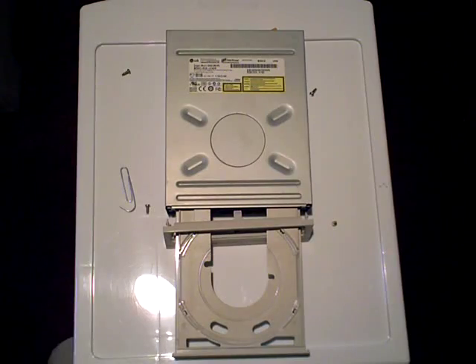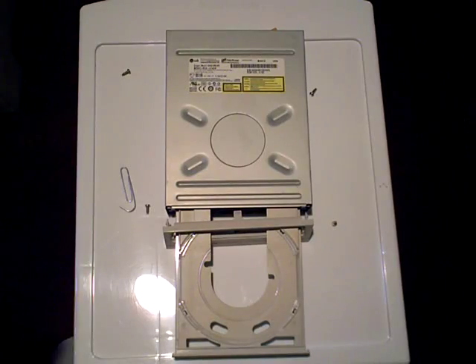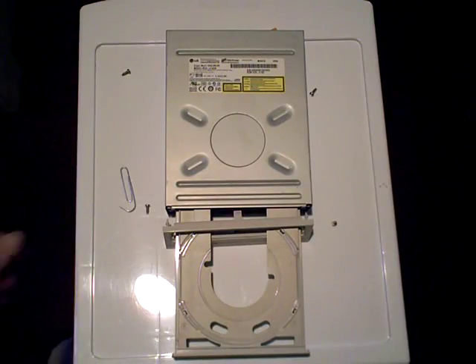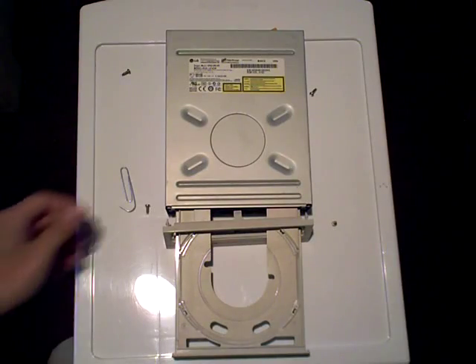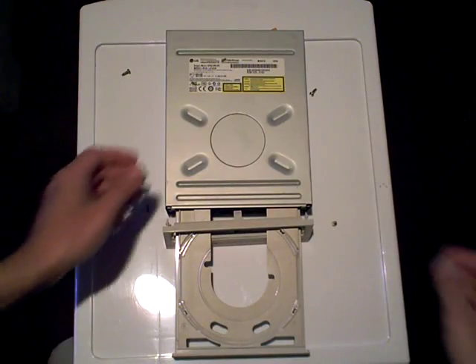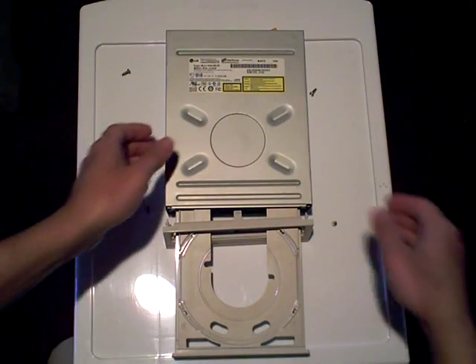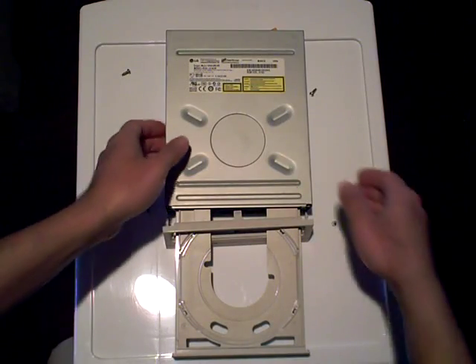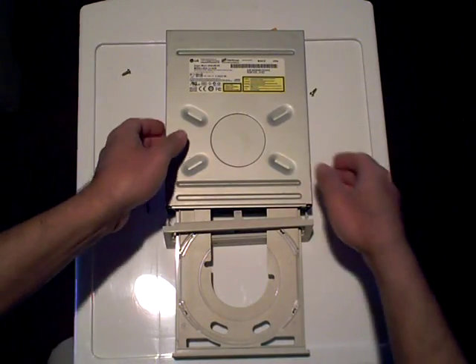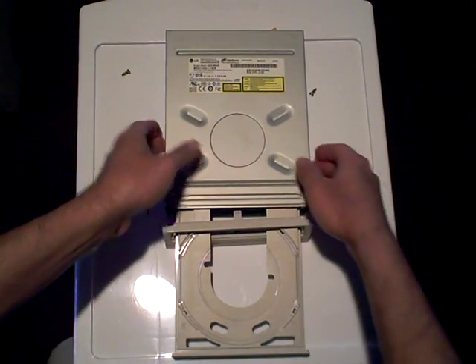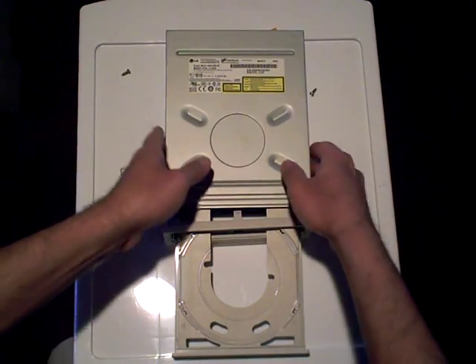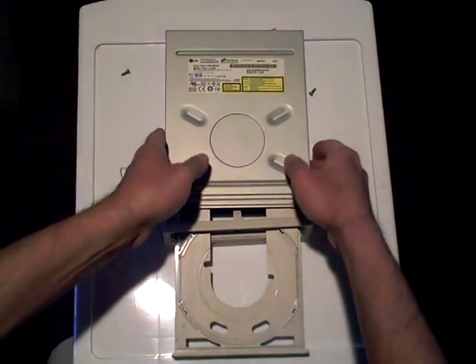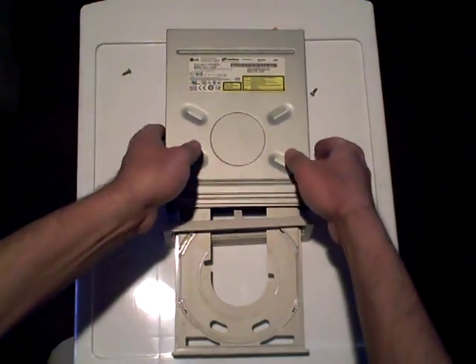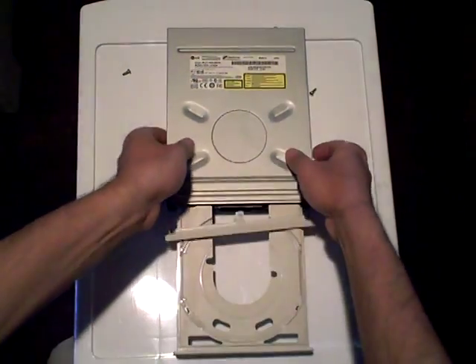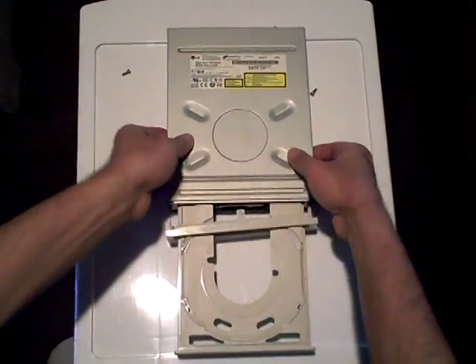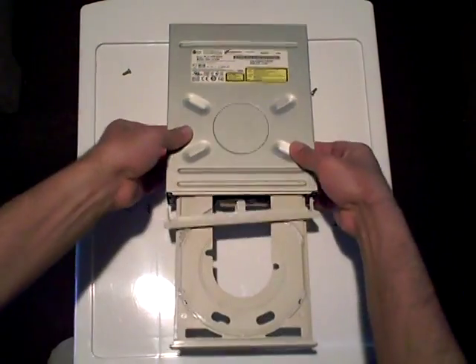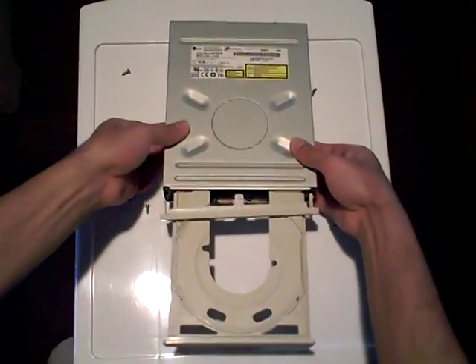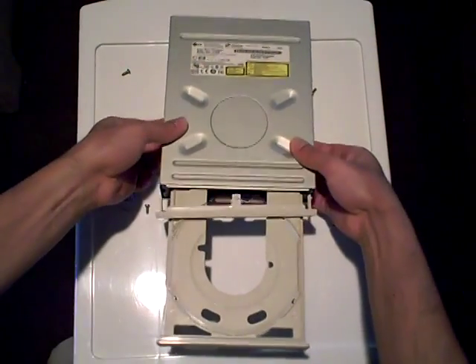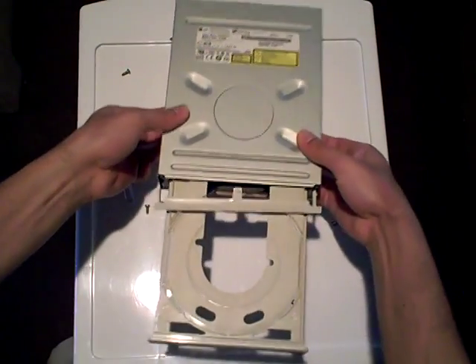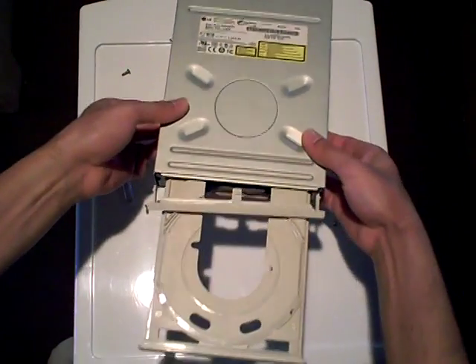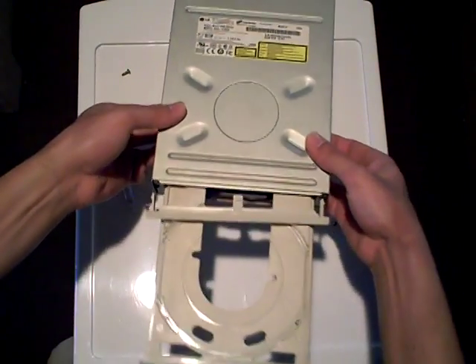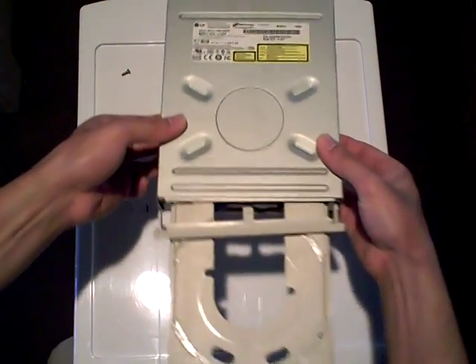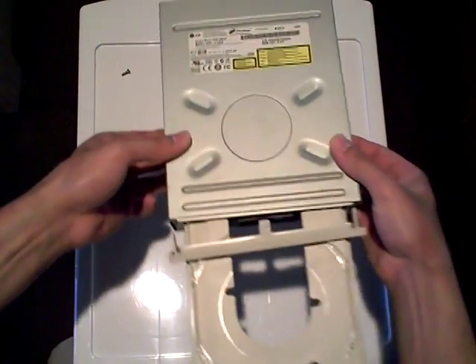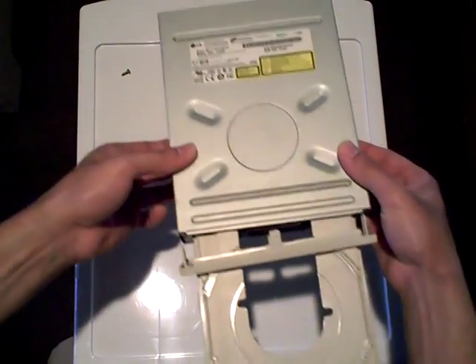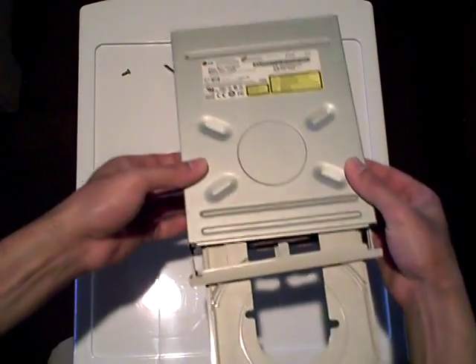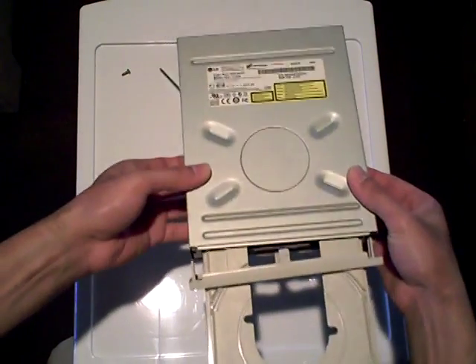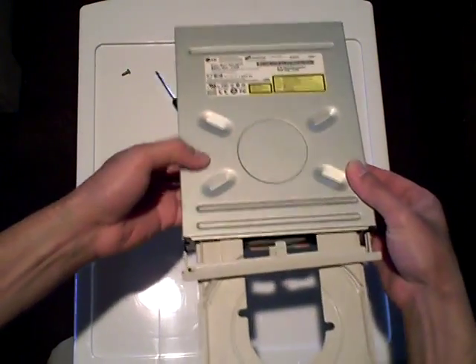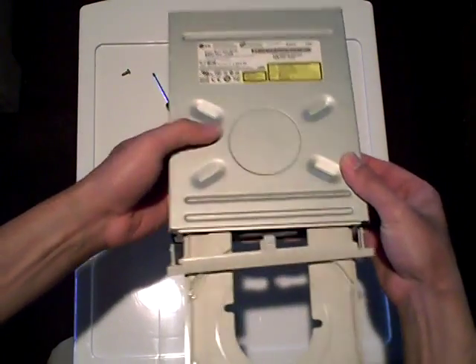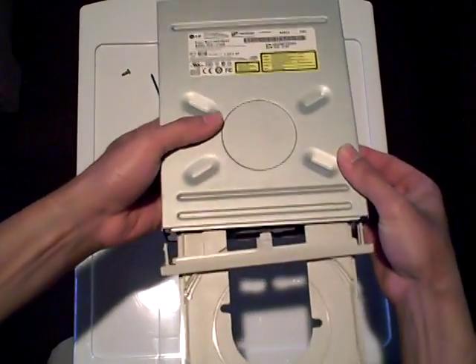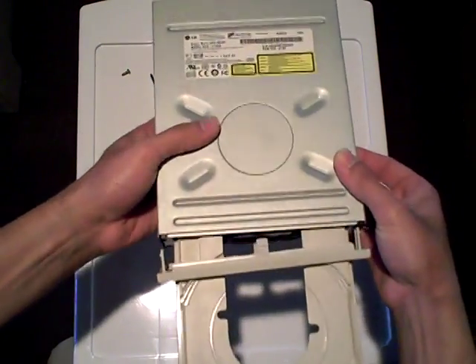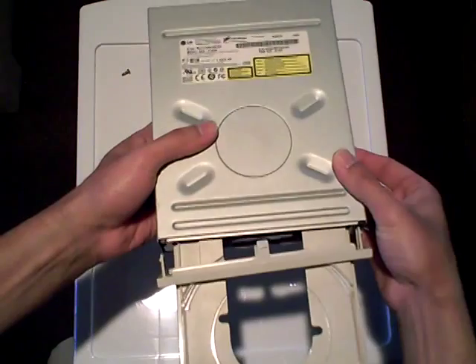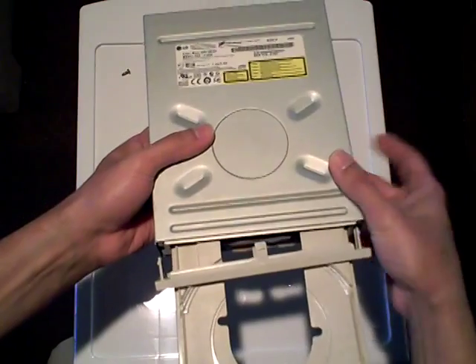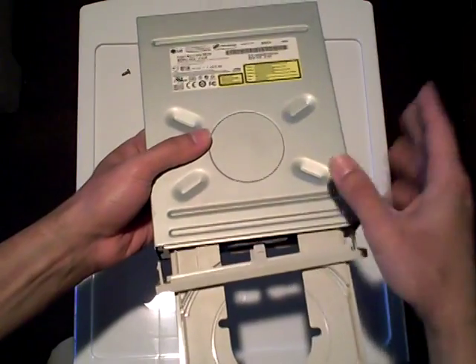Hey now, Rodney R. Dixon here, and today I'm going to be showing you how to open up an optical drive.